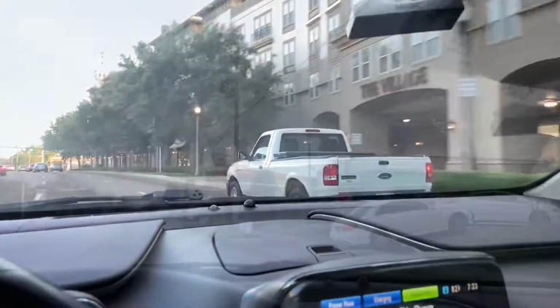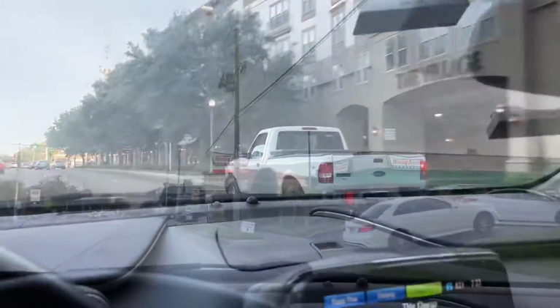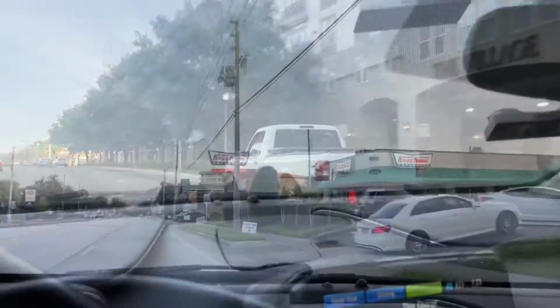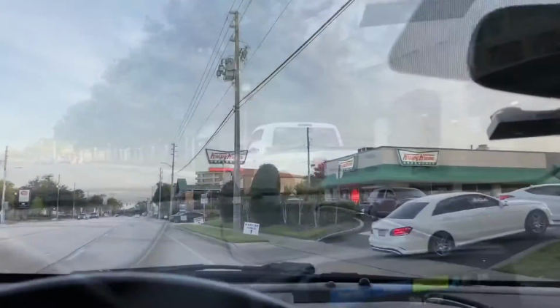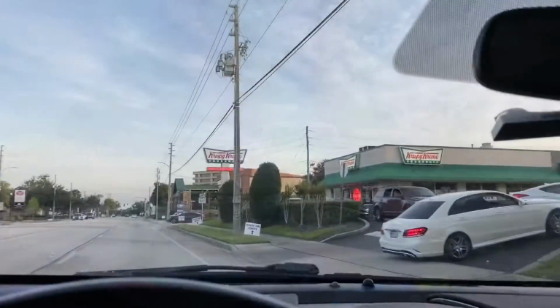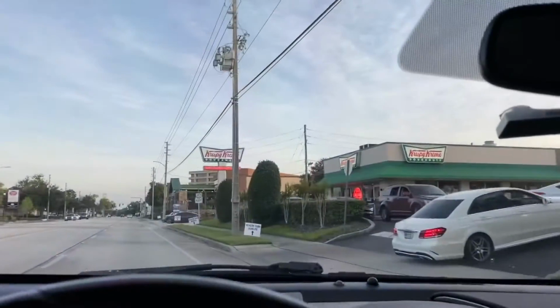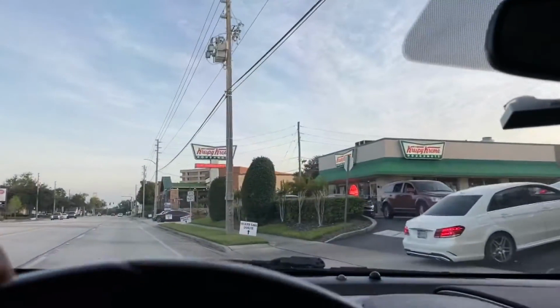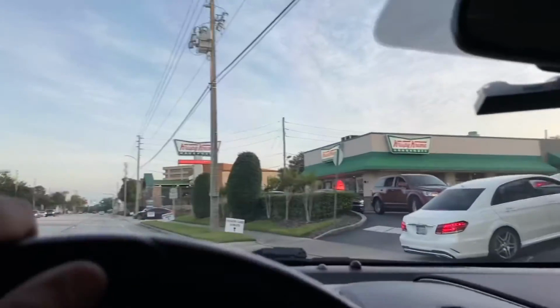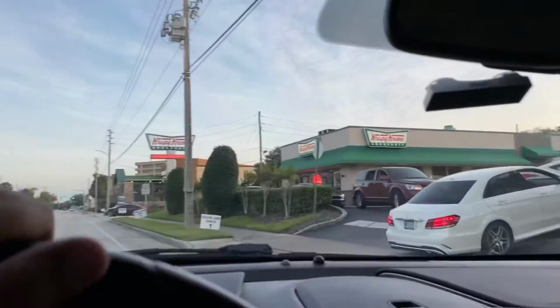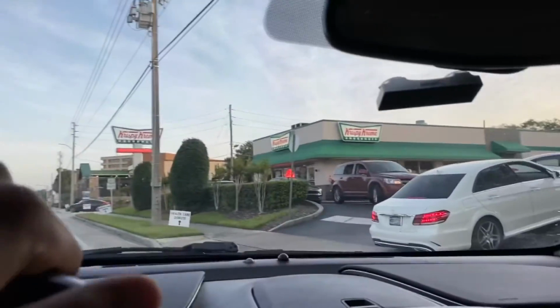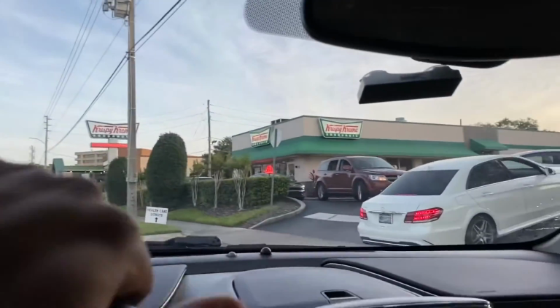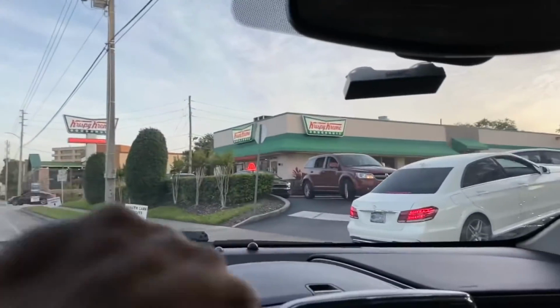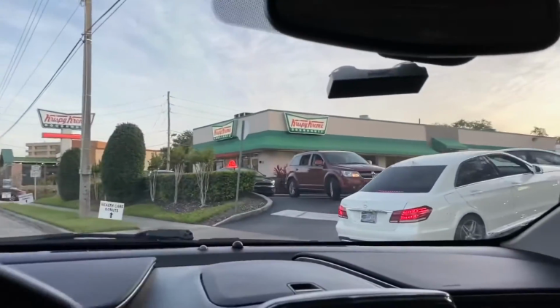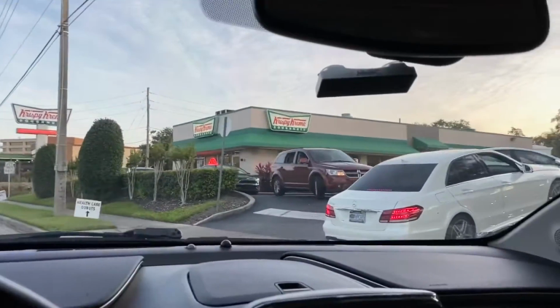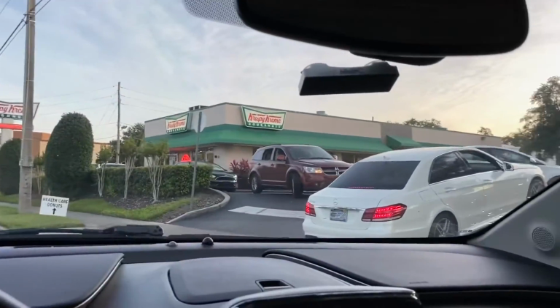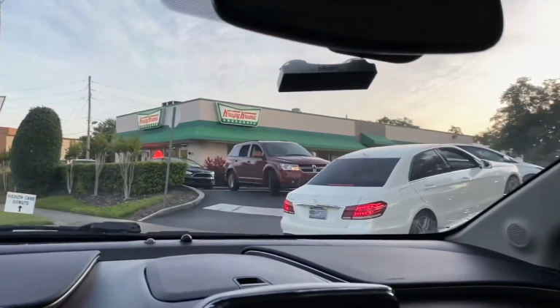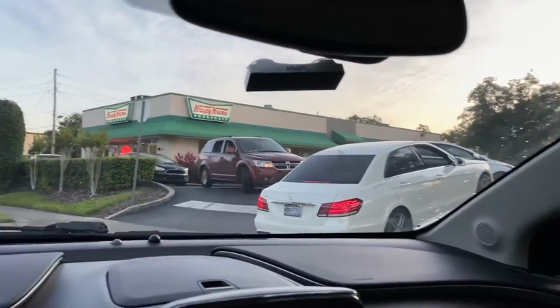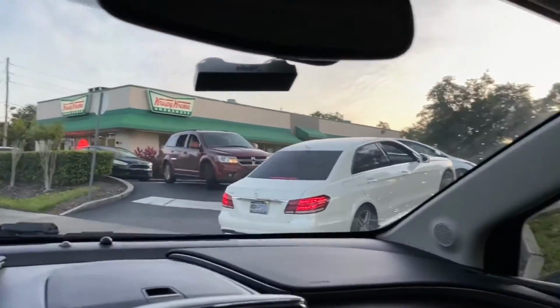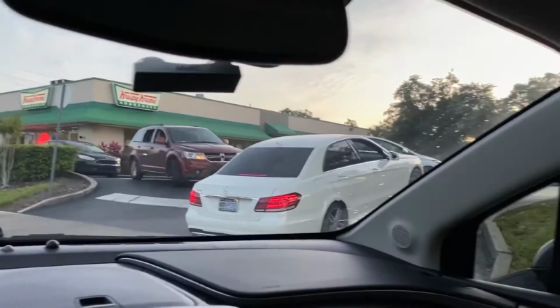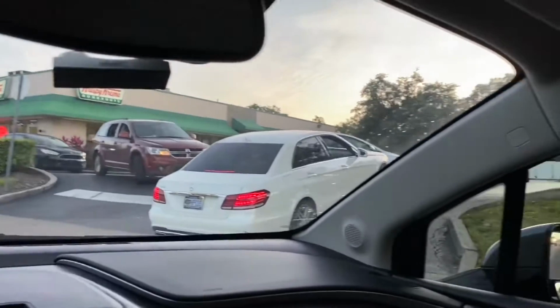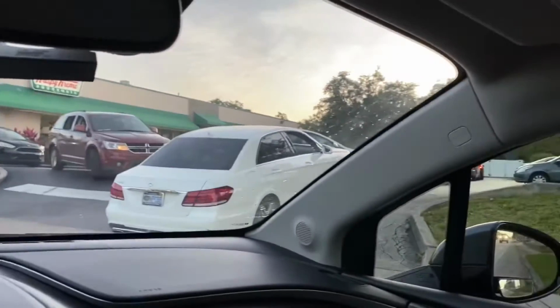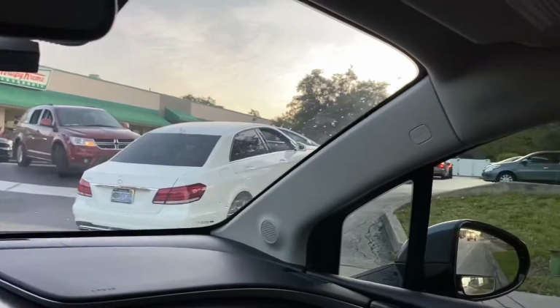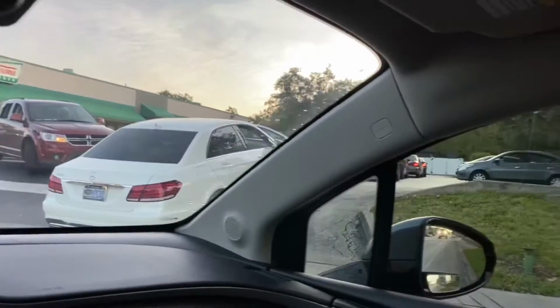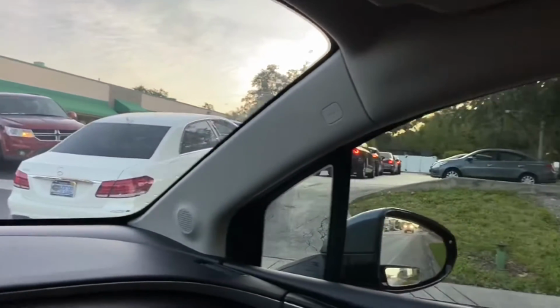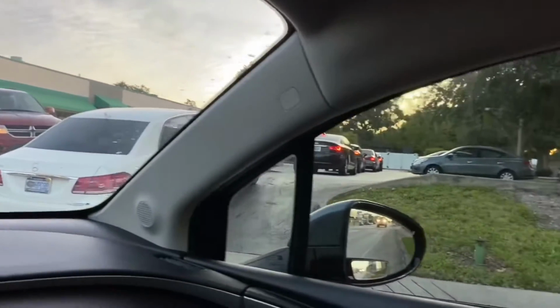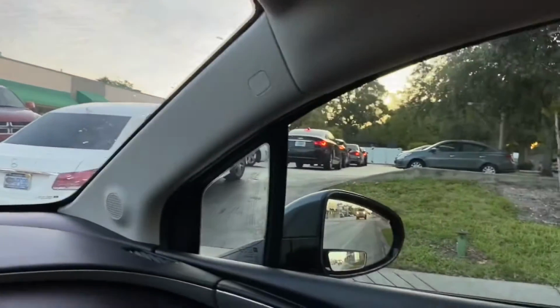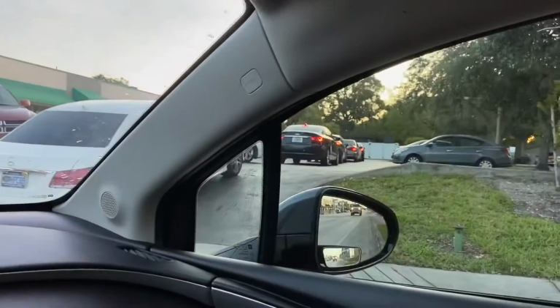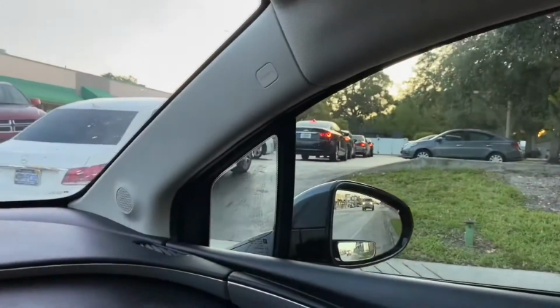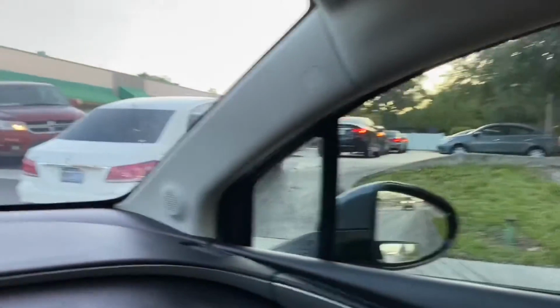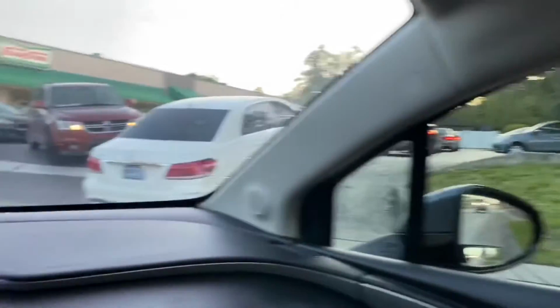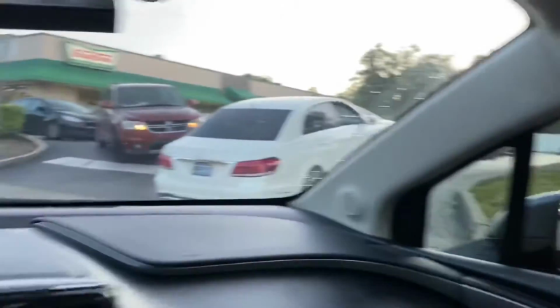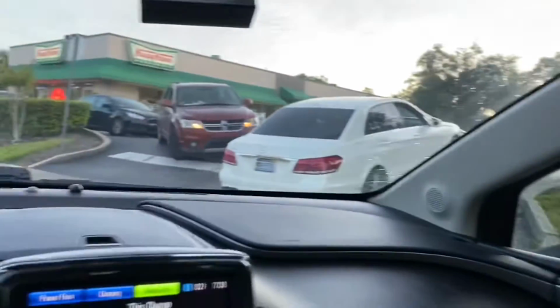Hot donuts! Oh man, look at this line though. Jeez.